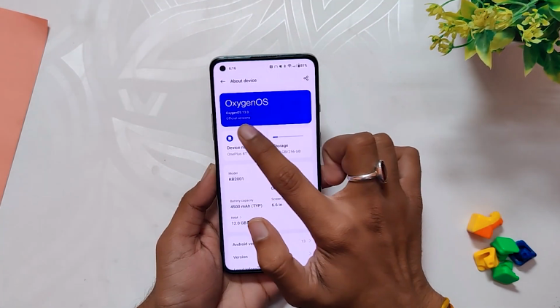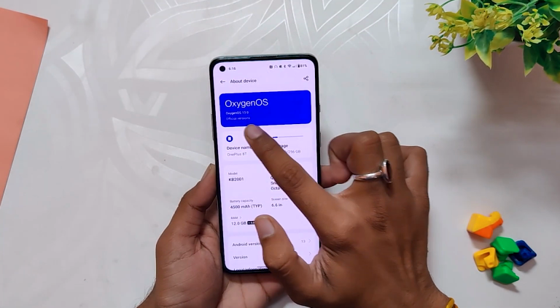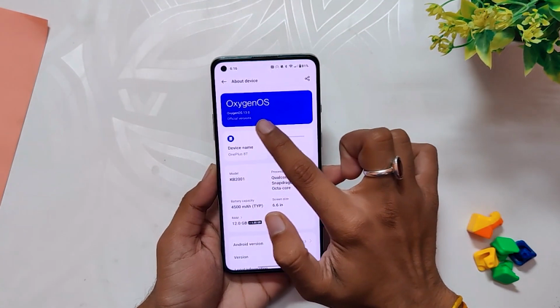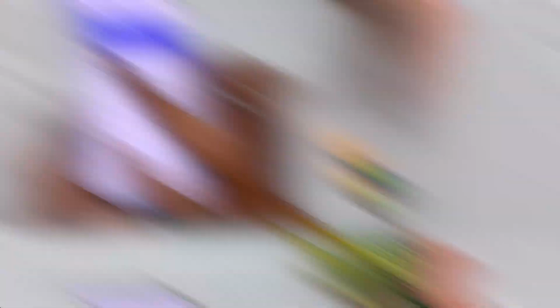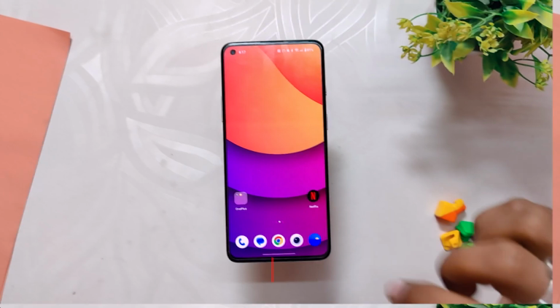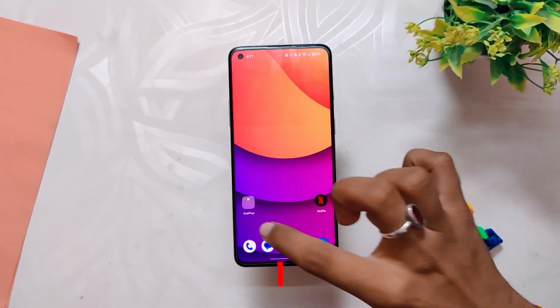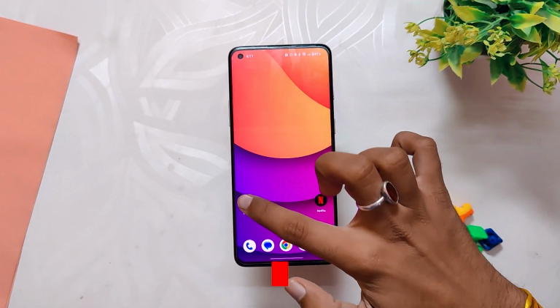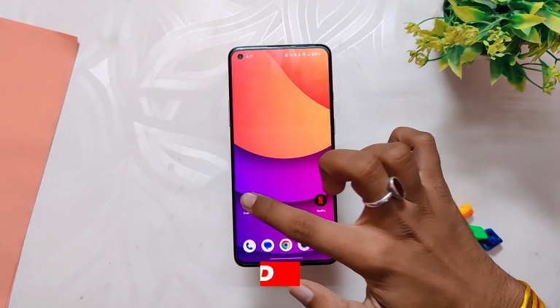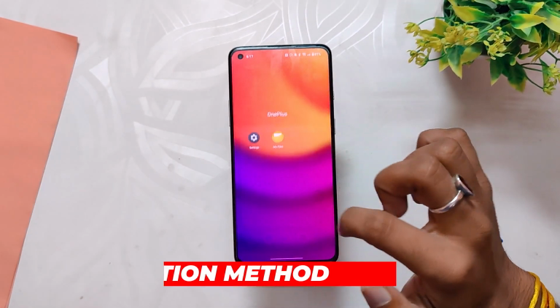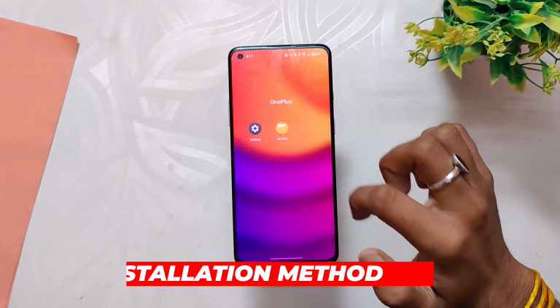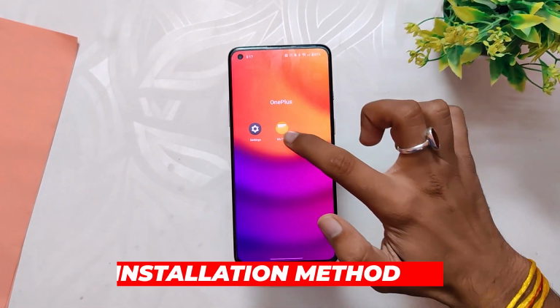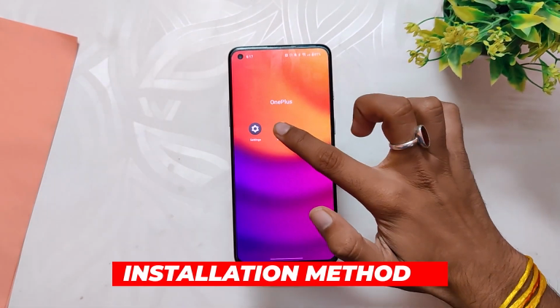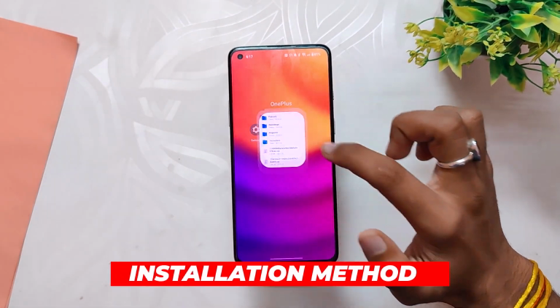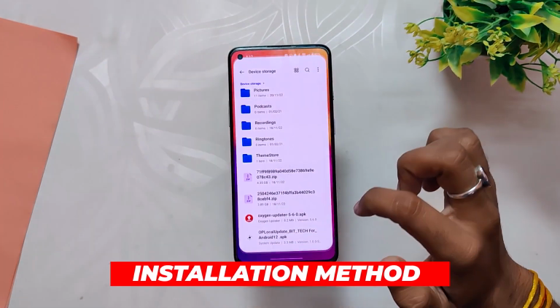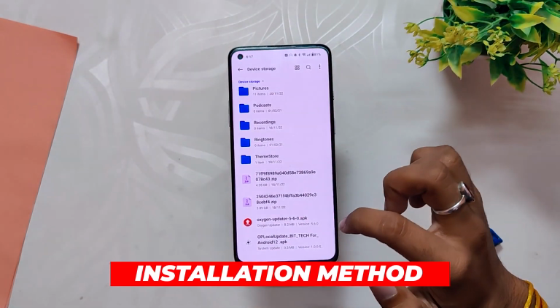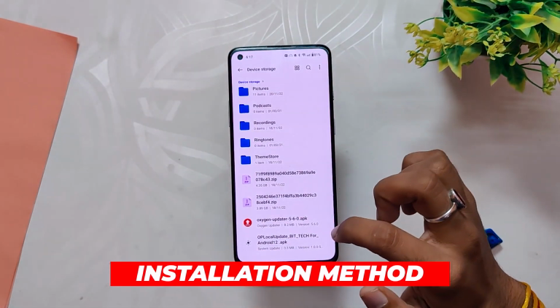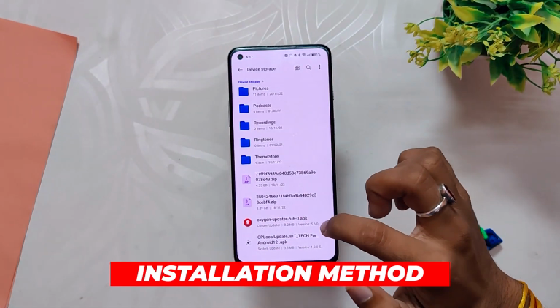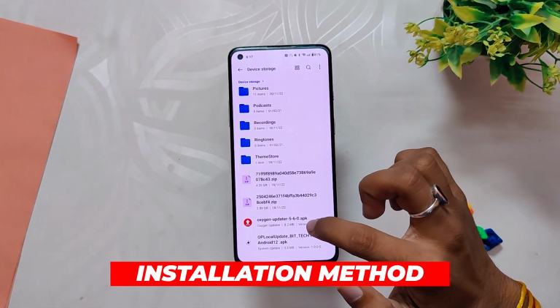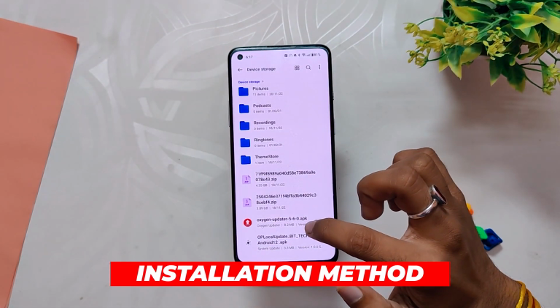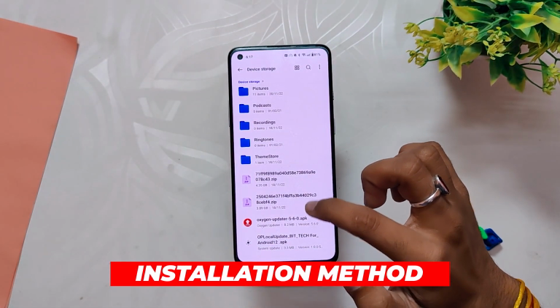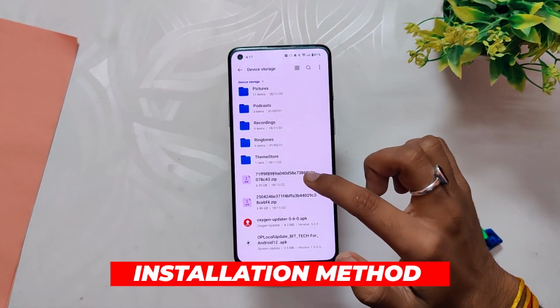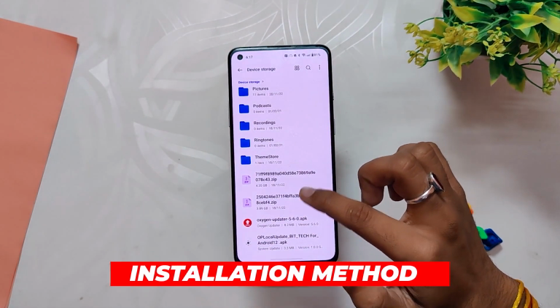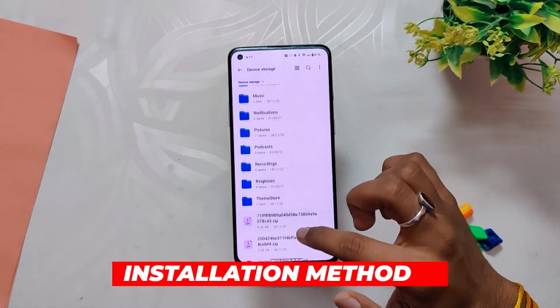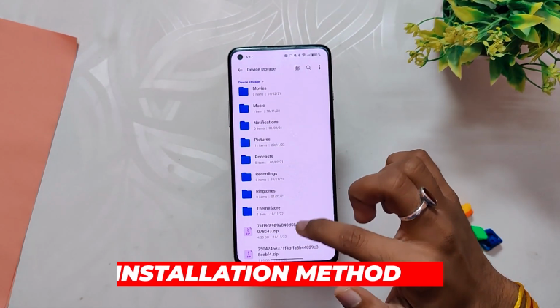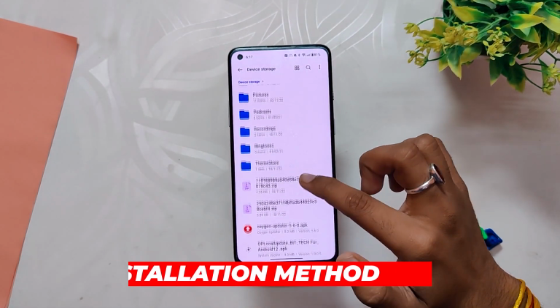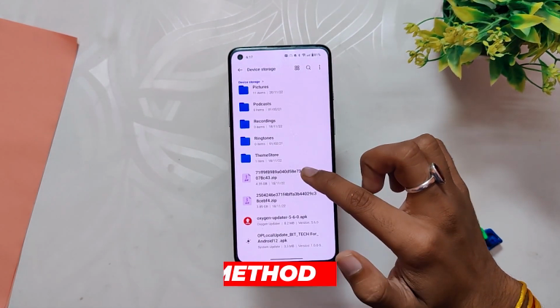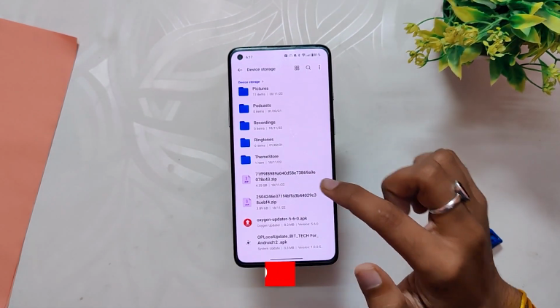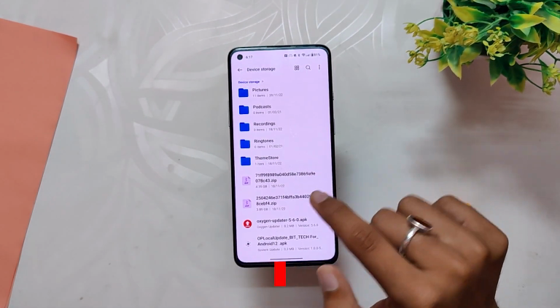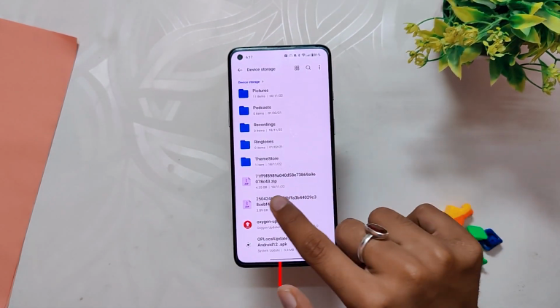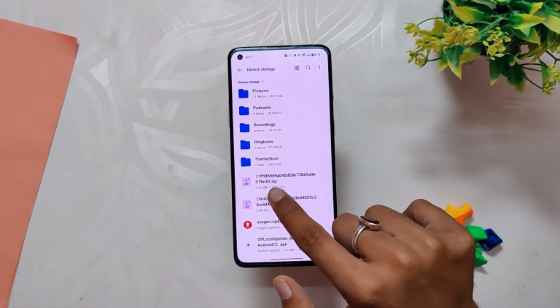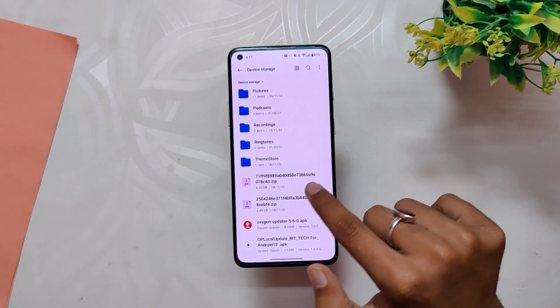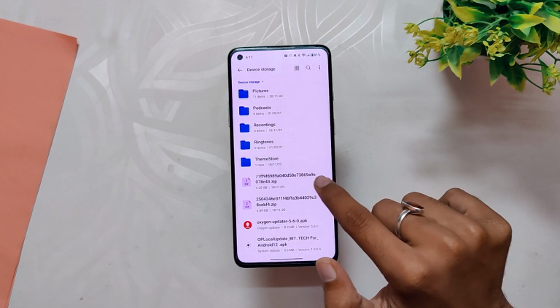Please note that OxygenOS 13 is going to be the last official Android update for the OnePlus 8 series devices.